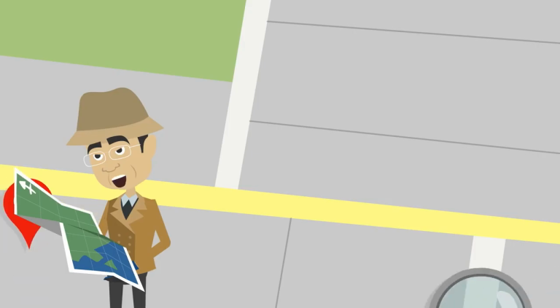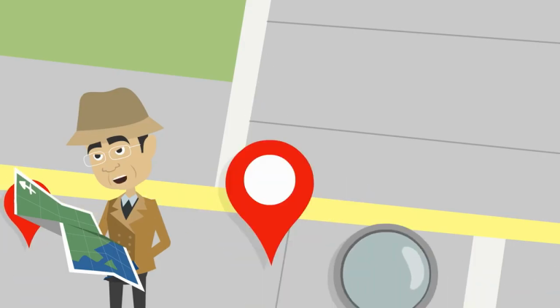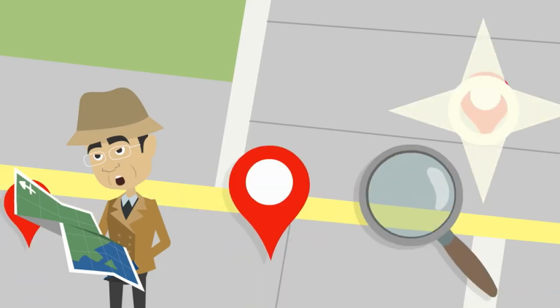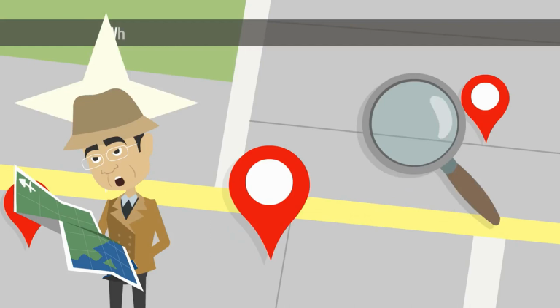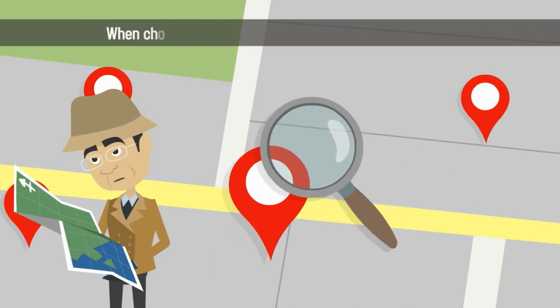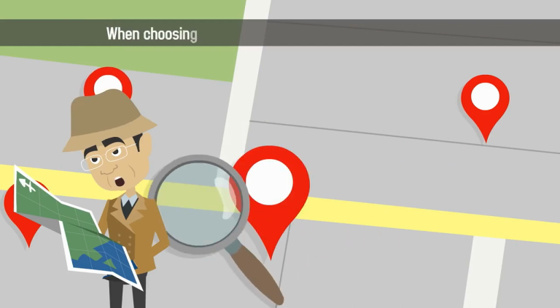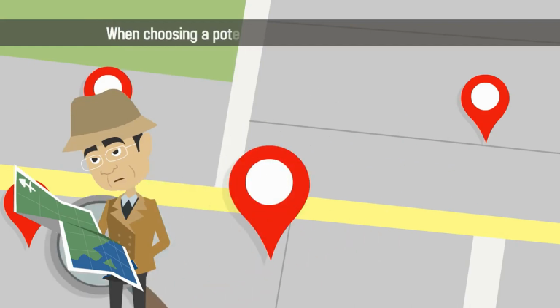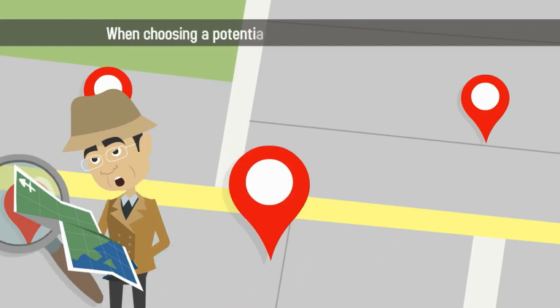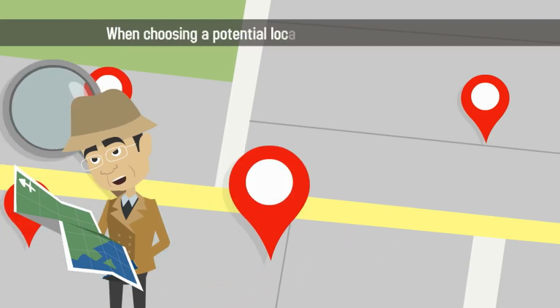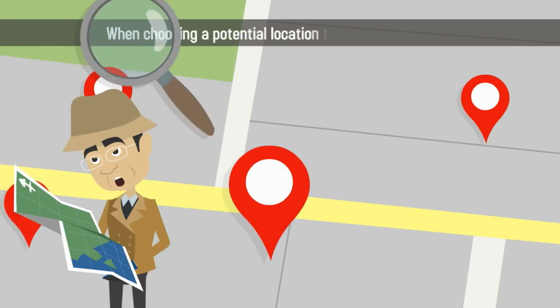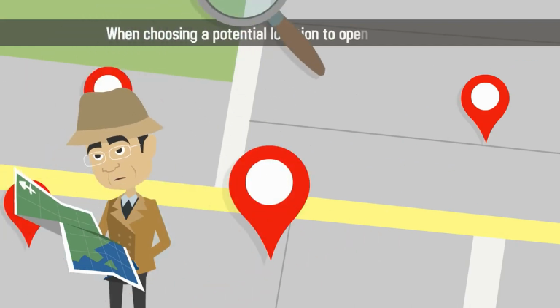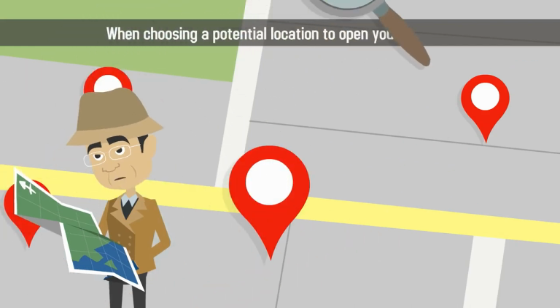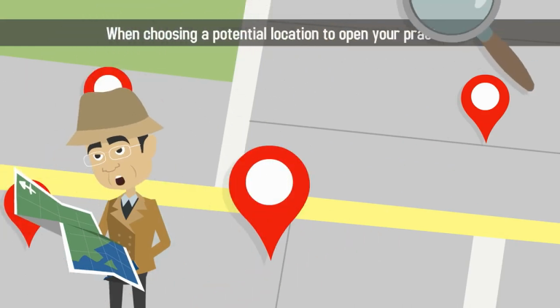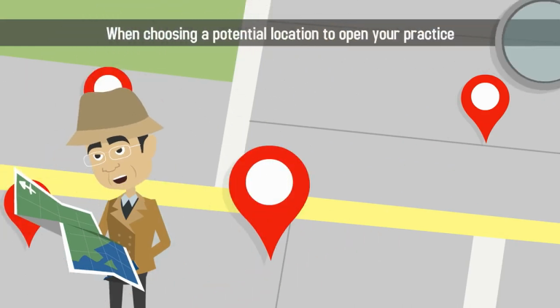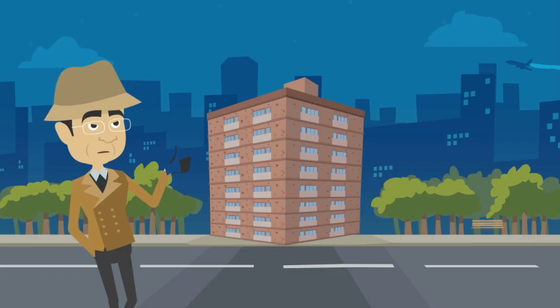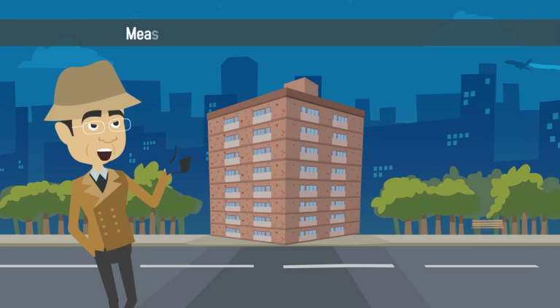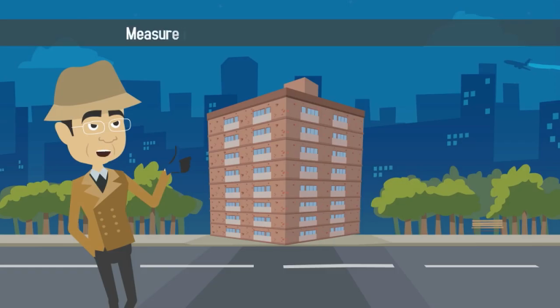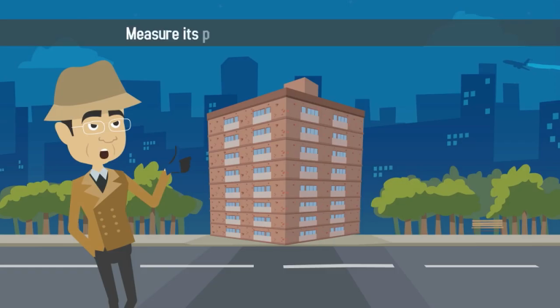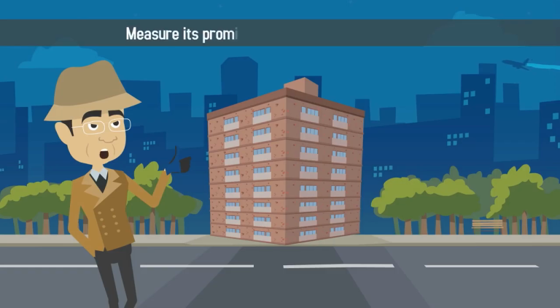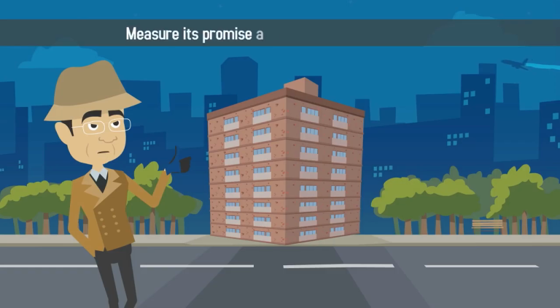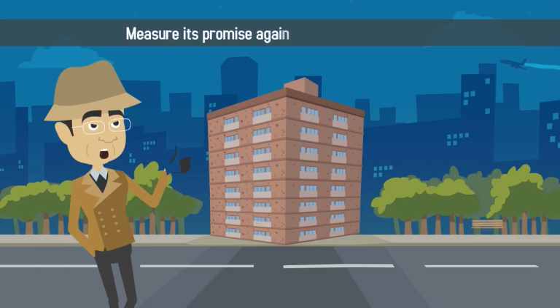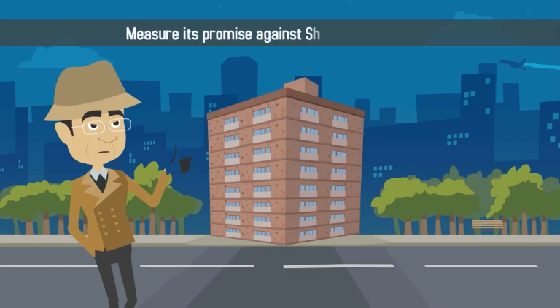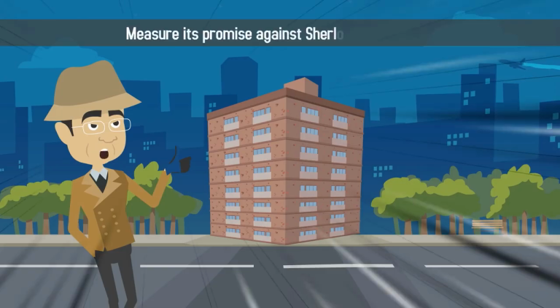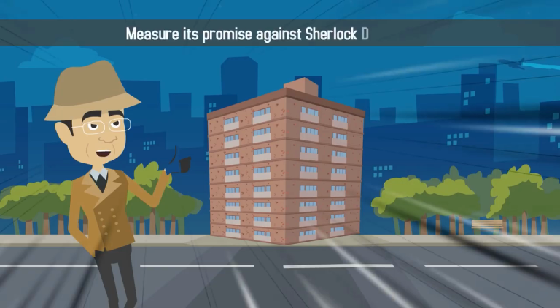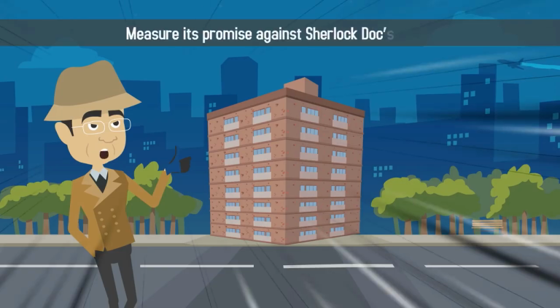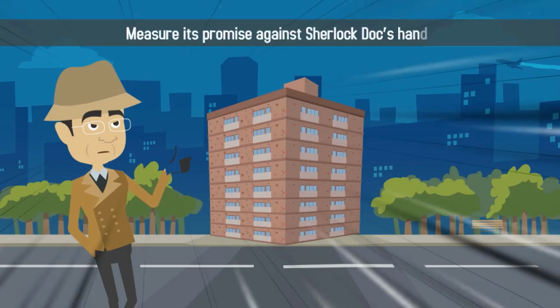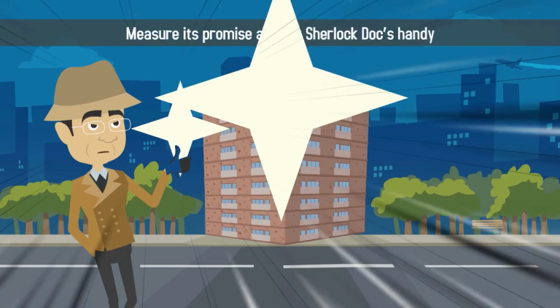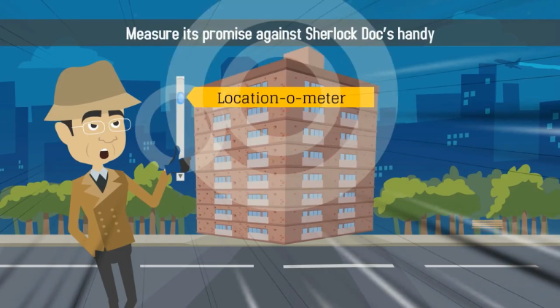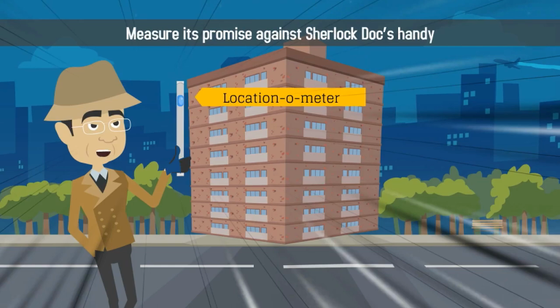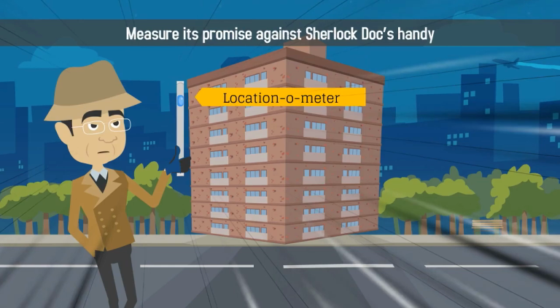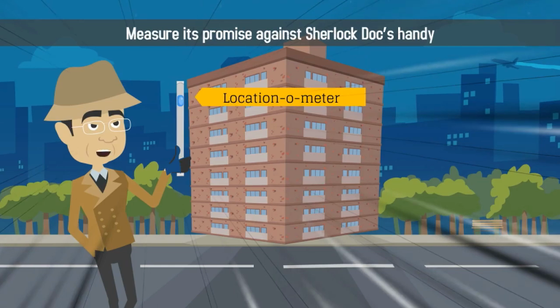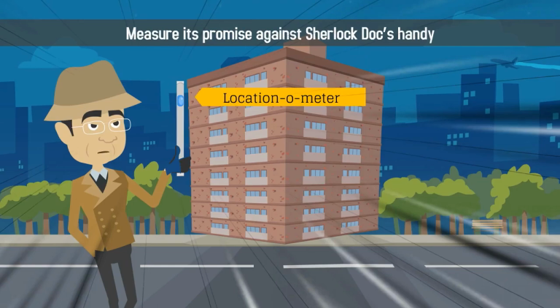When choosing a potential location to open your practice, measure its promise against Sherlock Doc's handy location-o-meter.